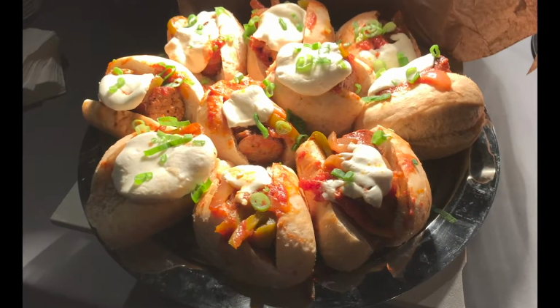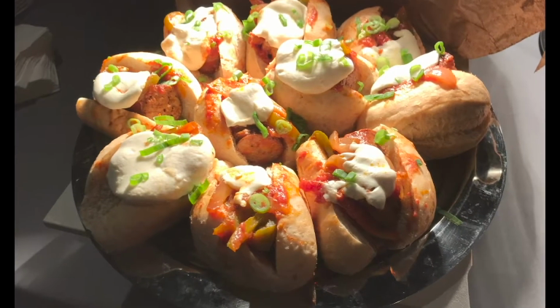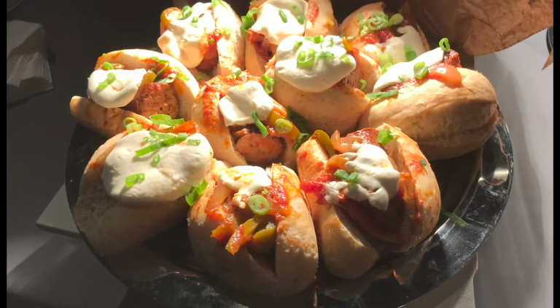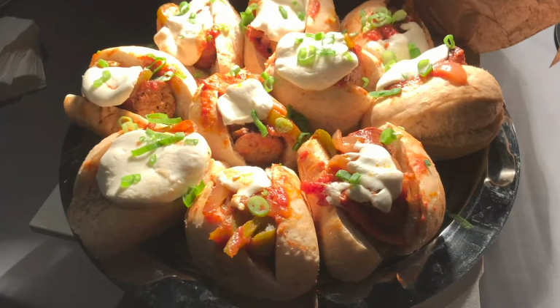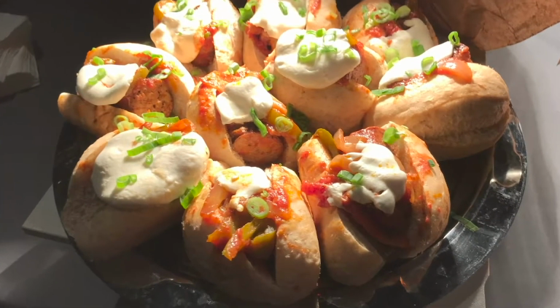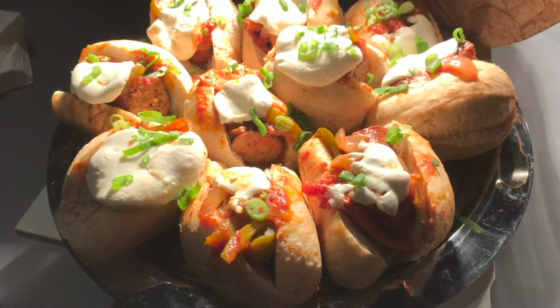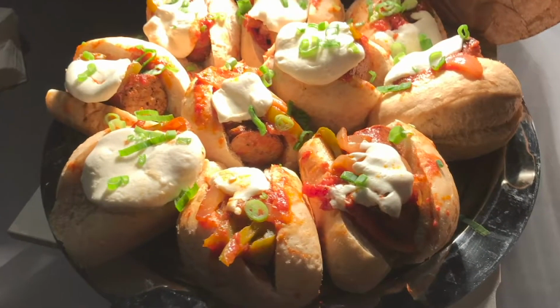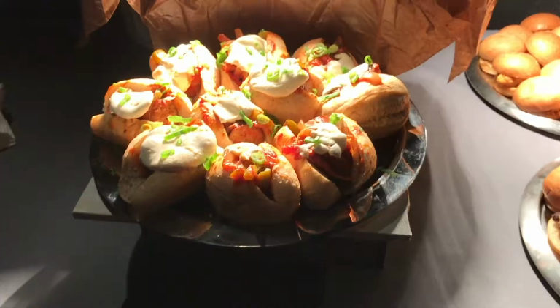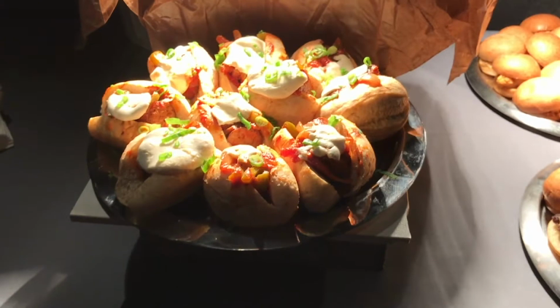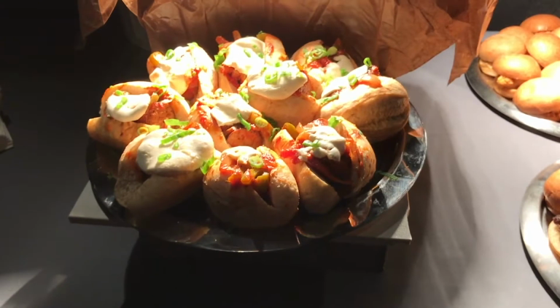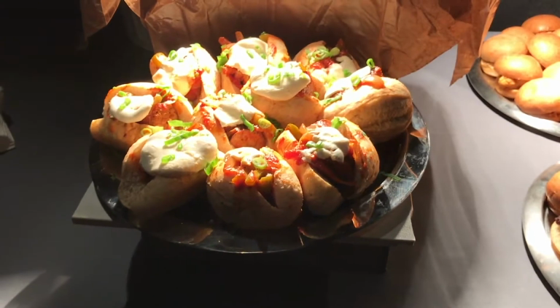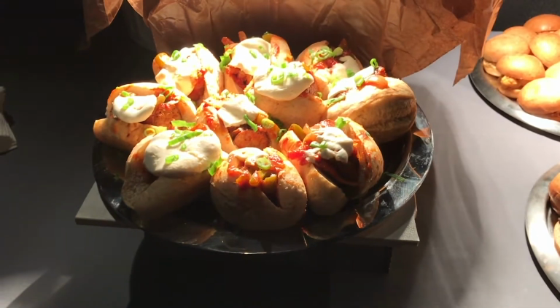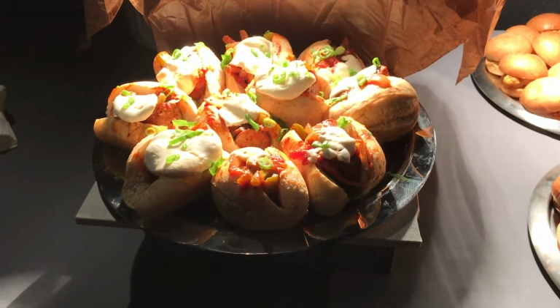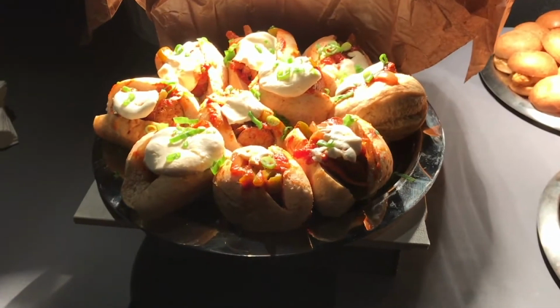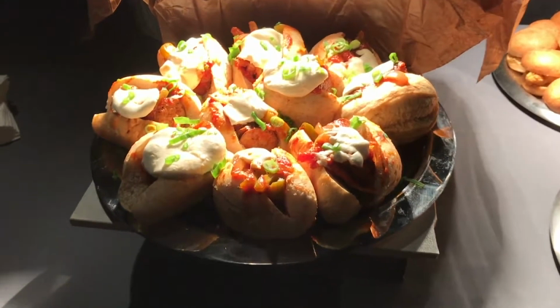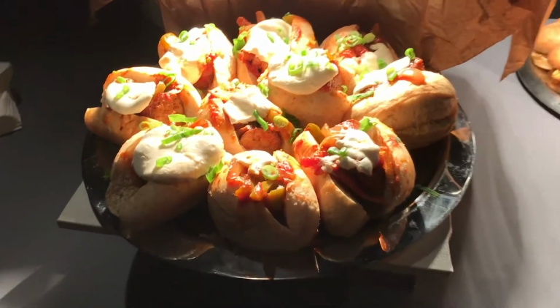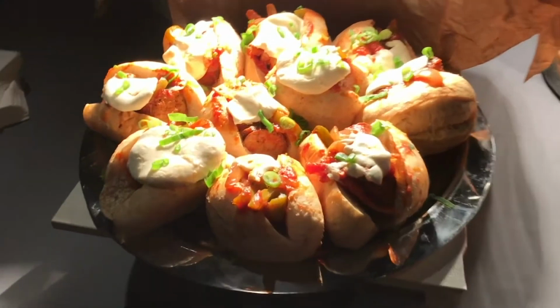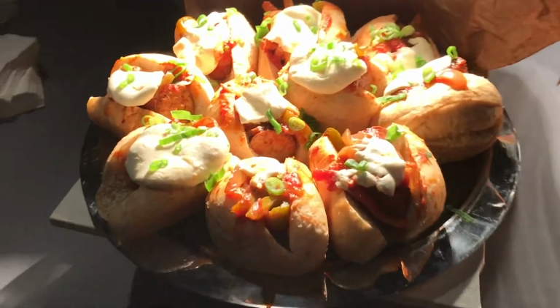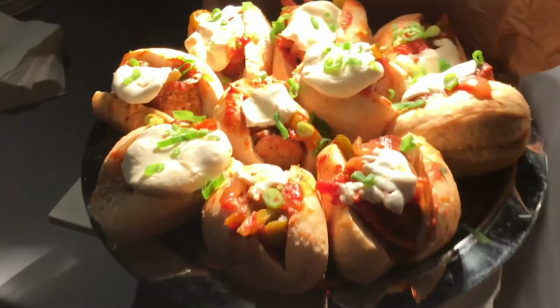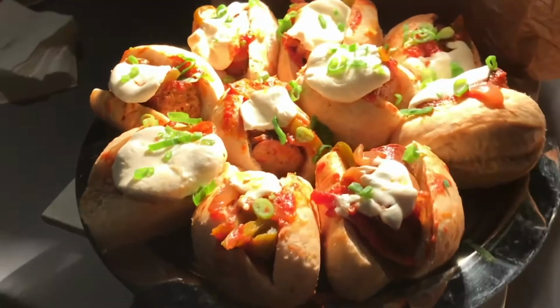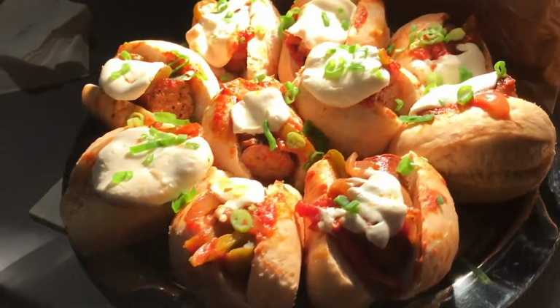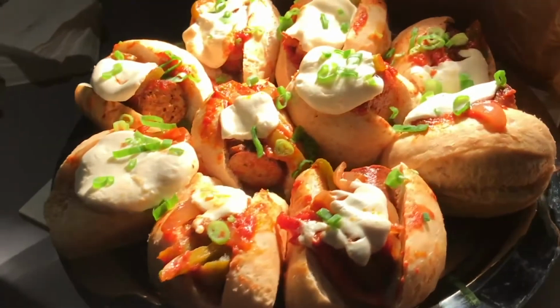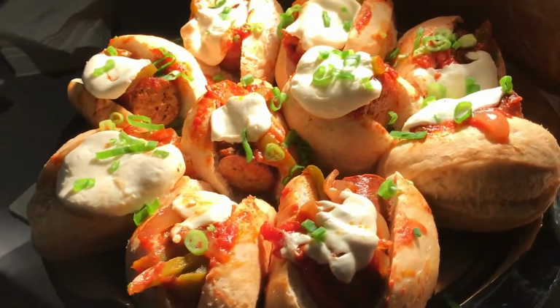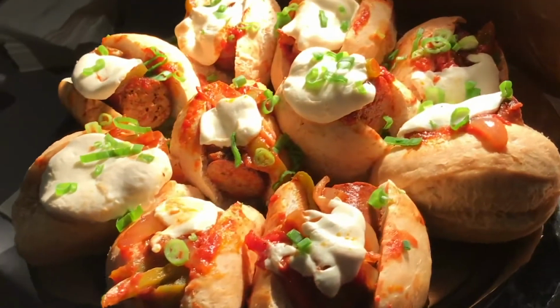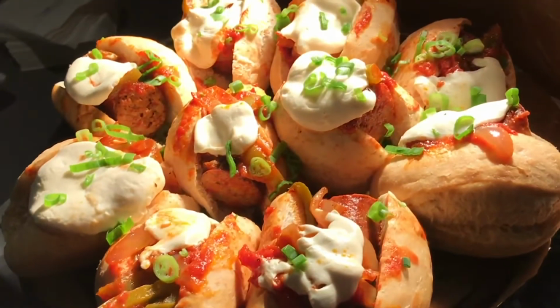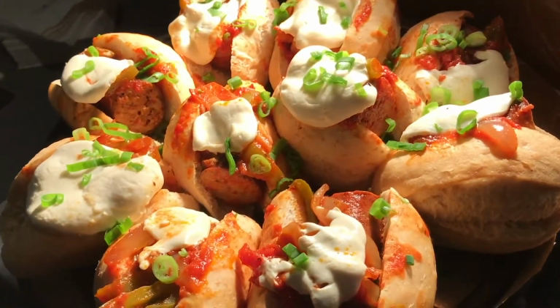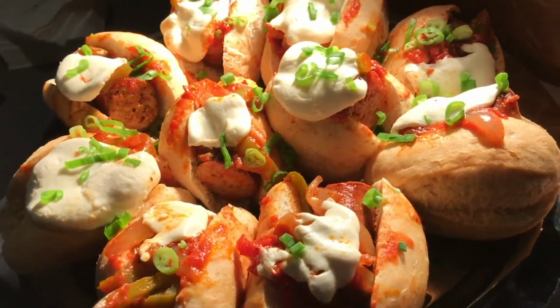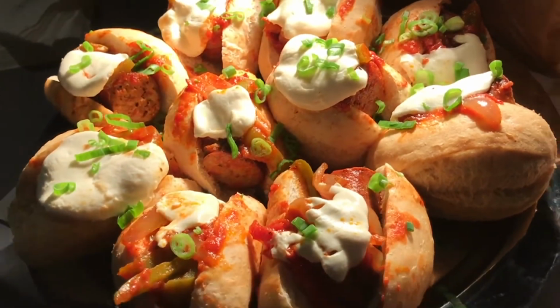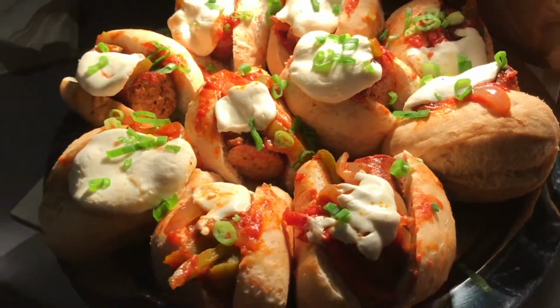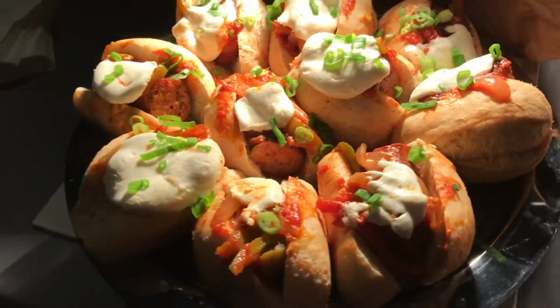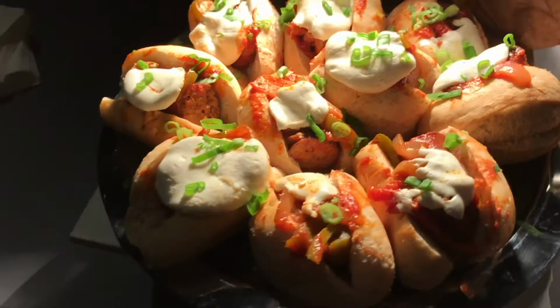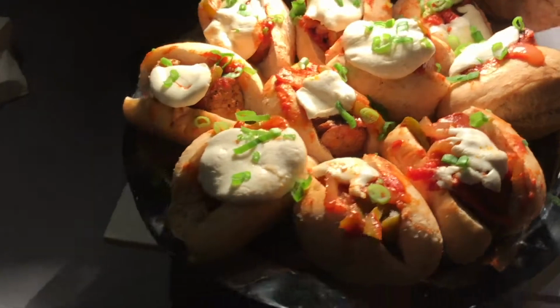The slider station — from the cheeseburger sliders to the sausage brioche — was lit.